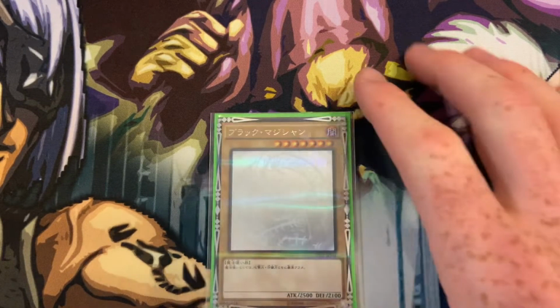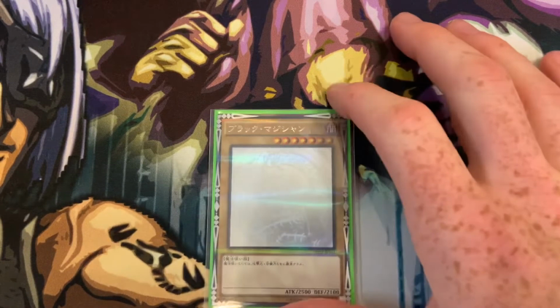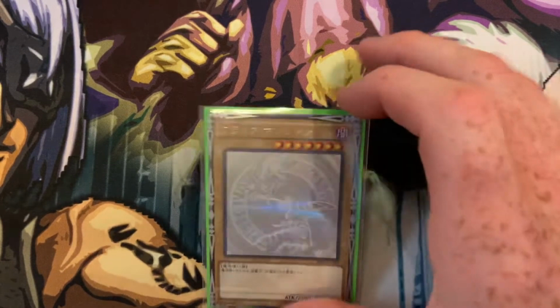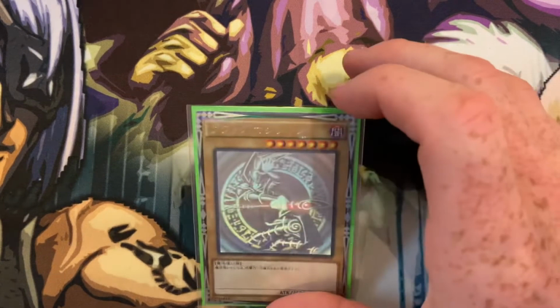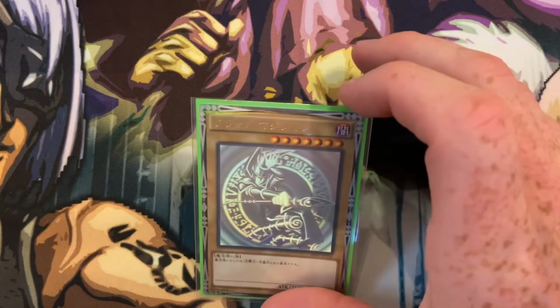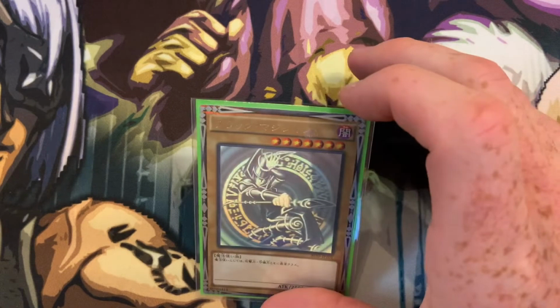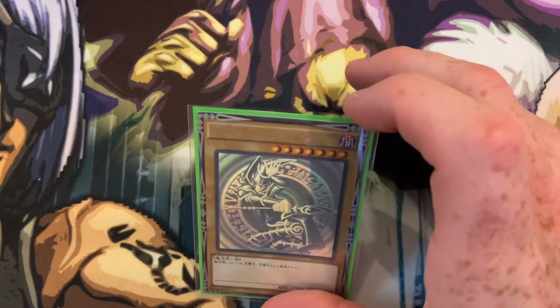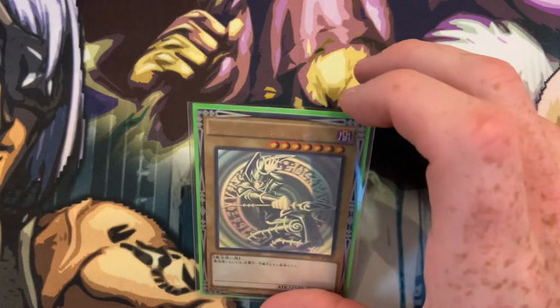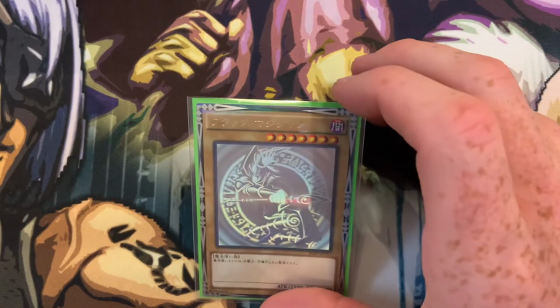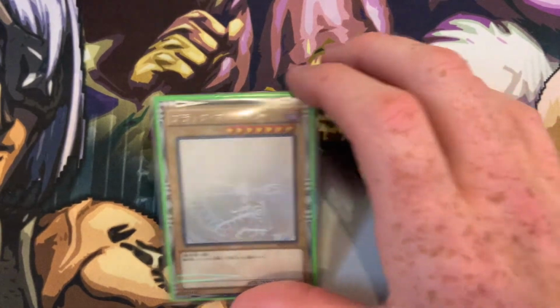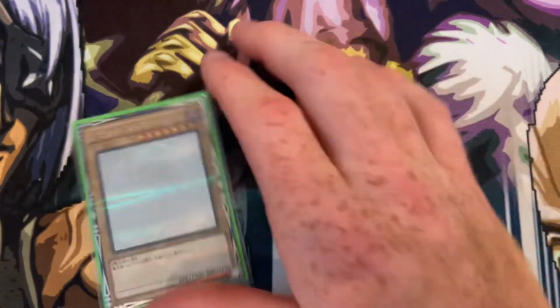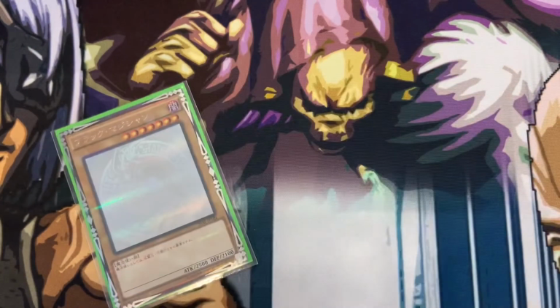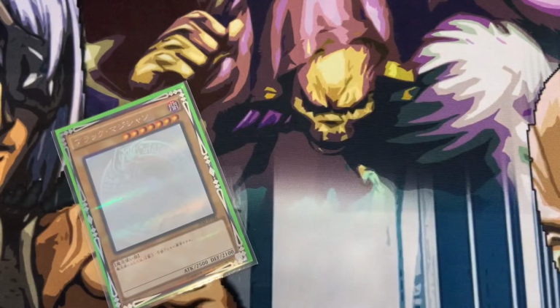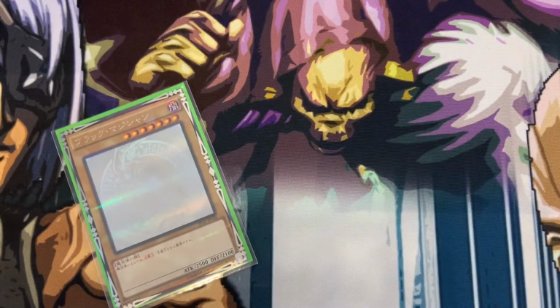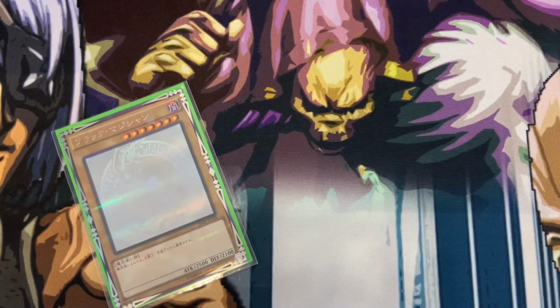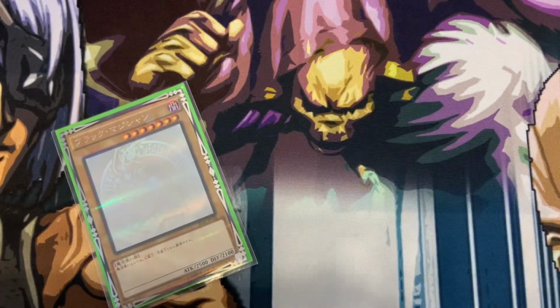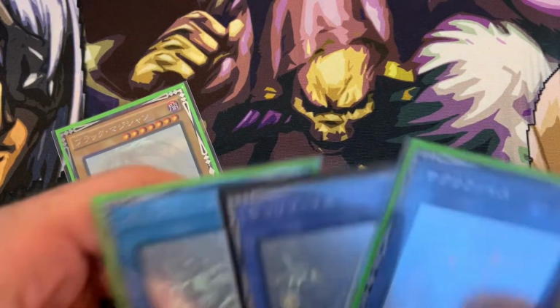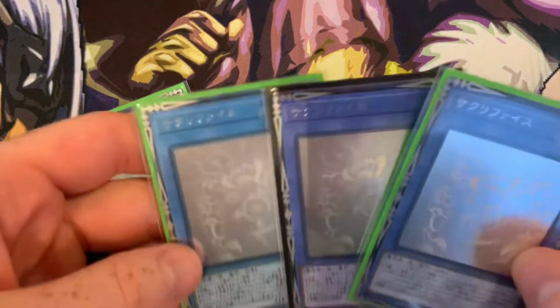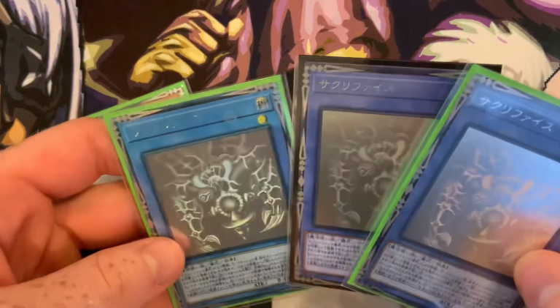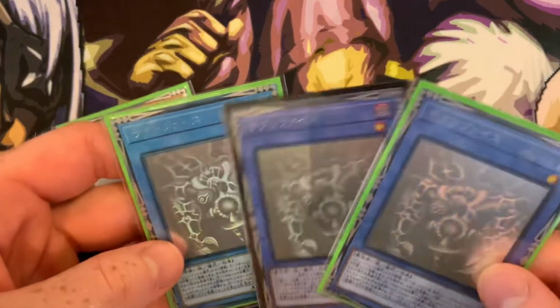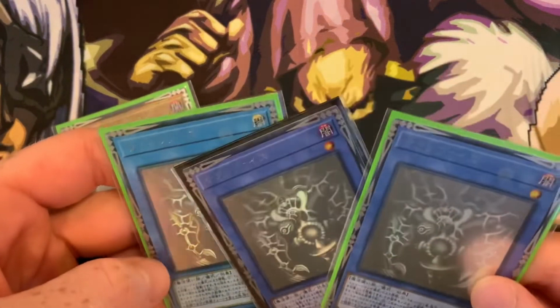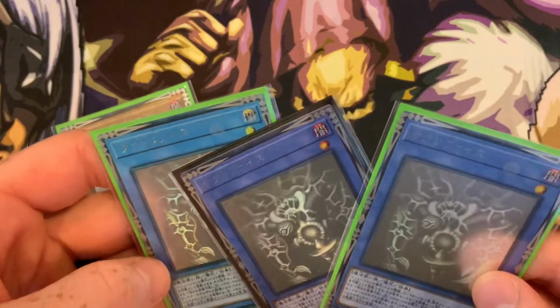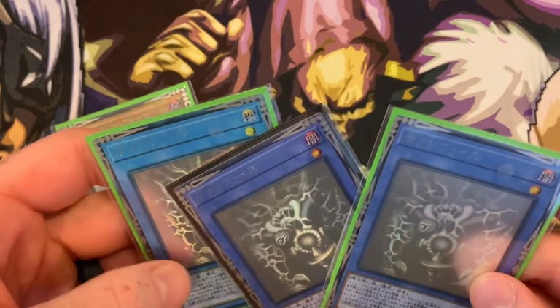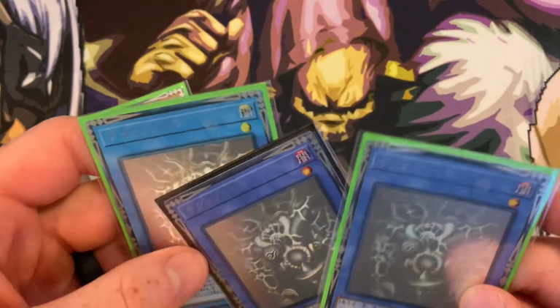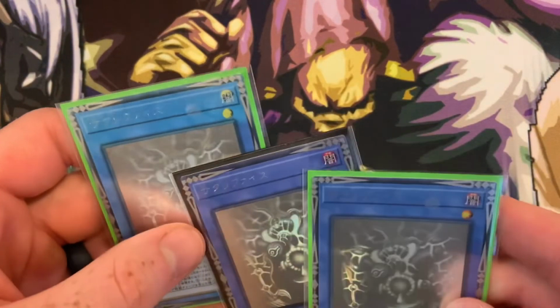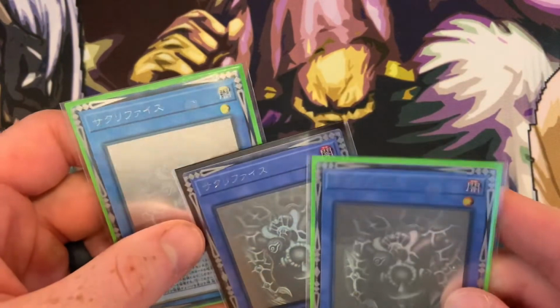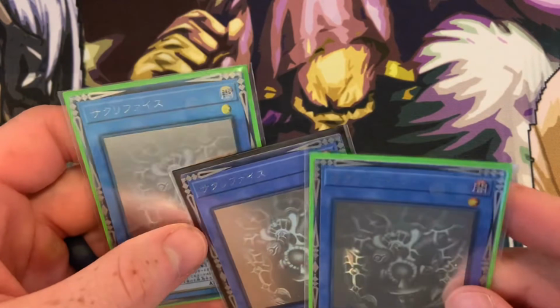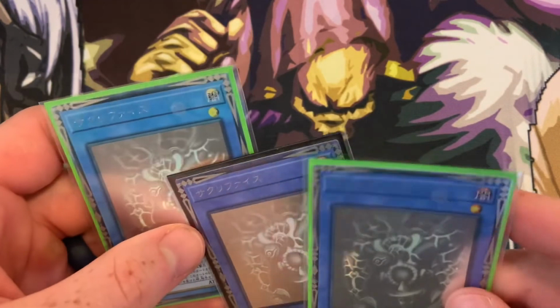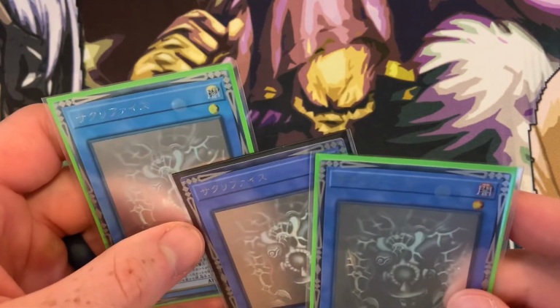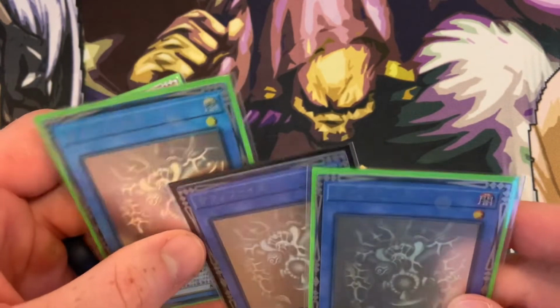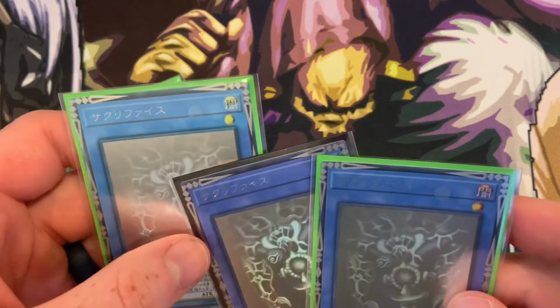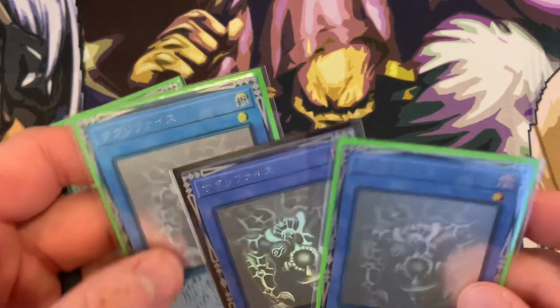Following up with some other stuff: I picked up a ghost rare OCG Dark Magician that looks incredible, and a playset of ghost rare Relinquished. Look at that.